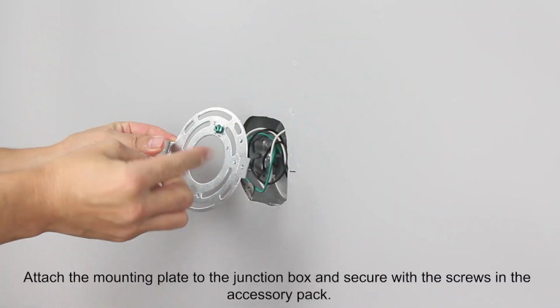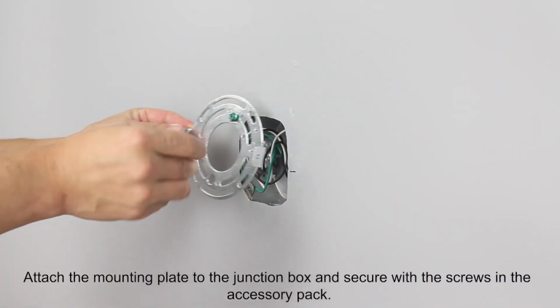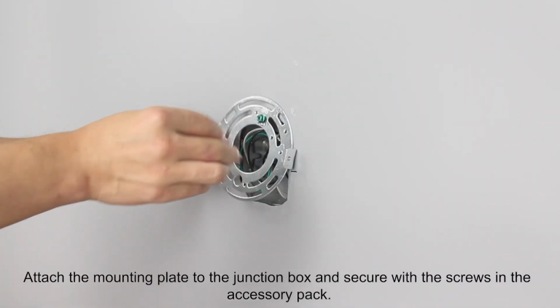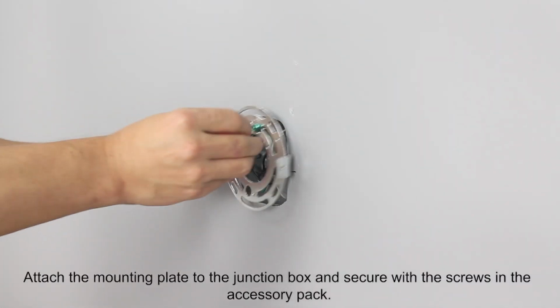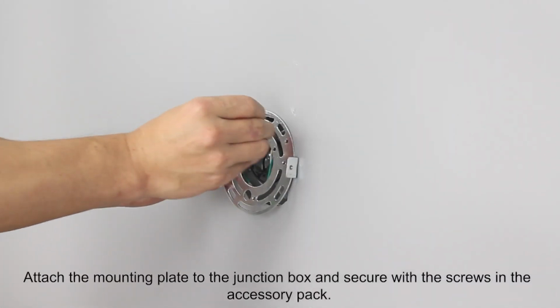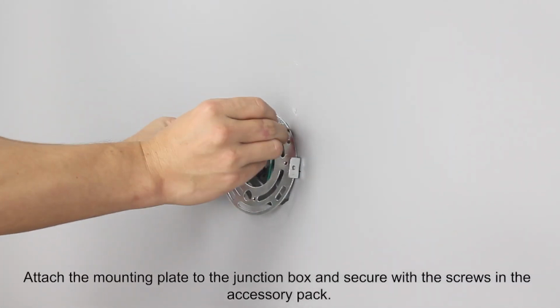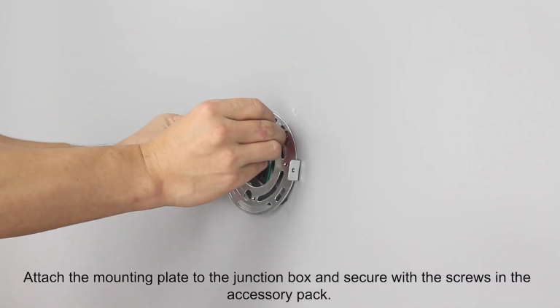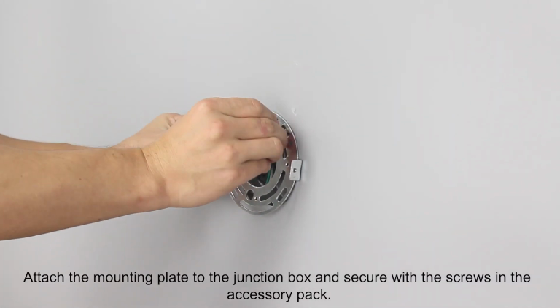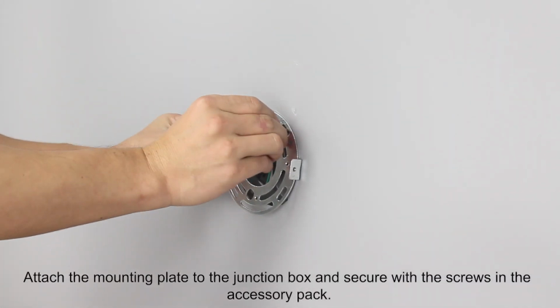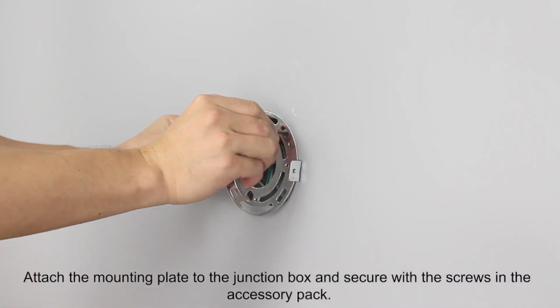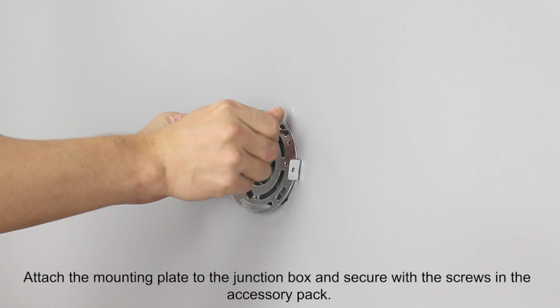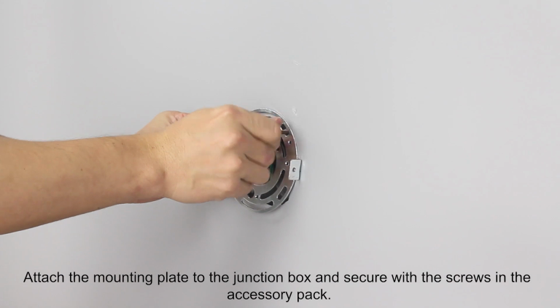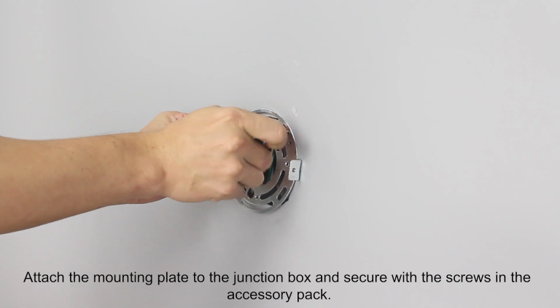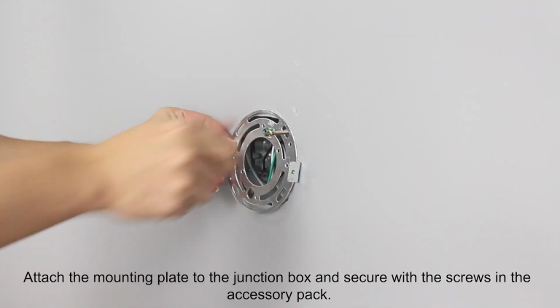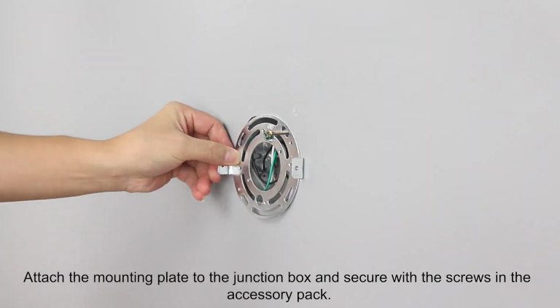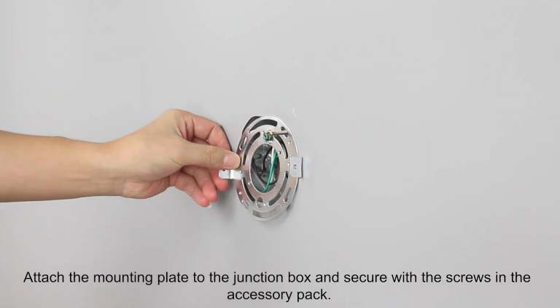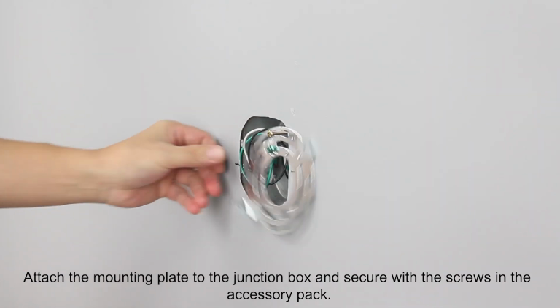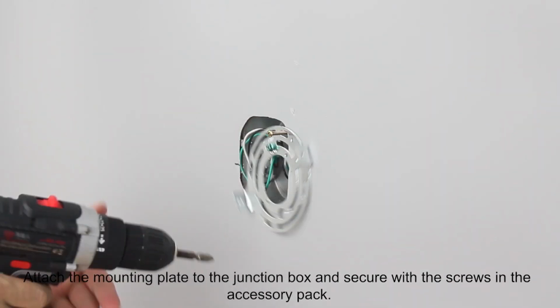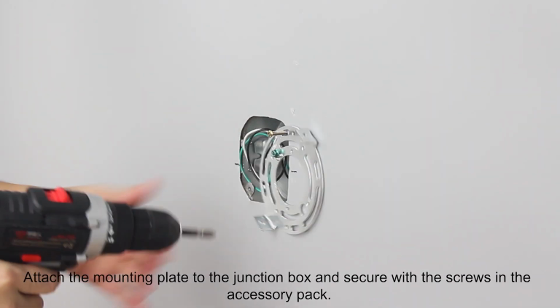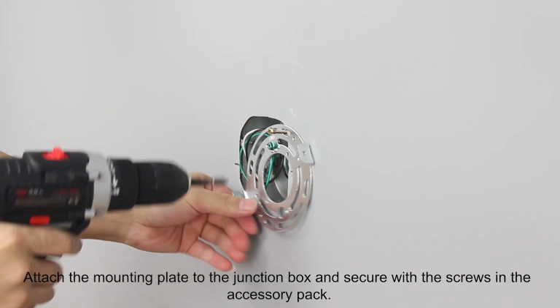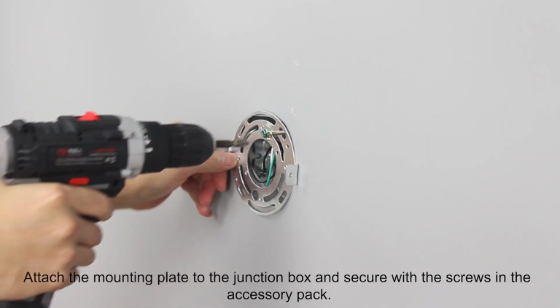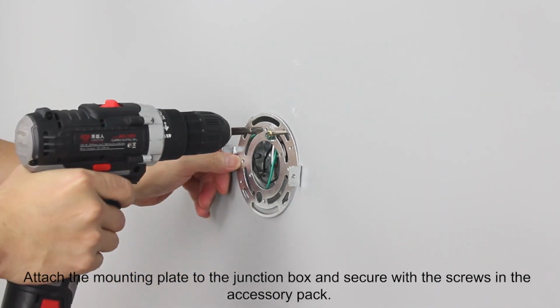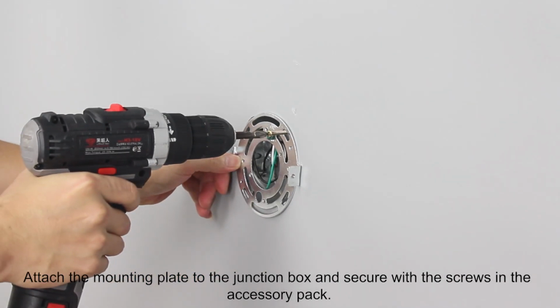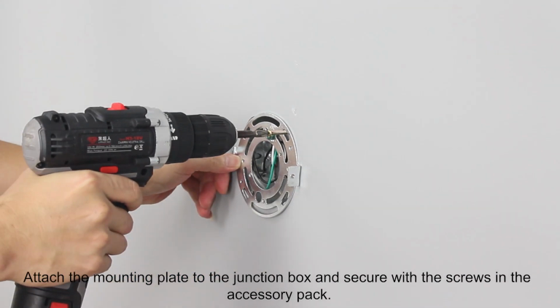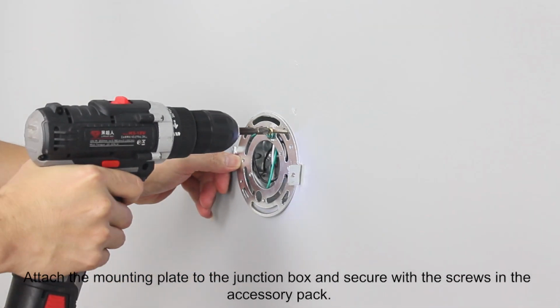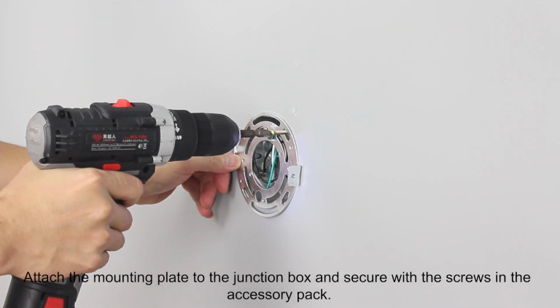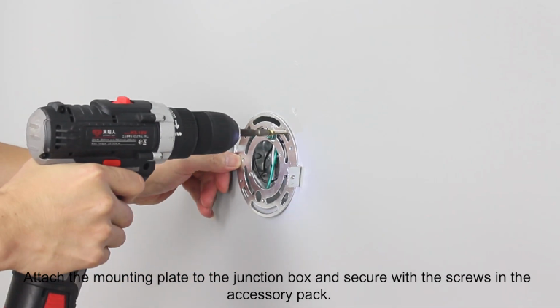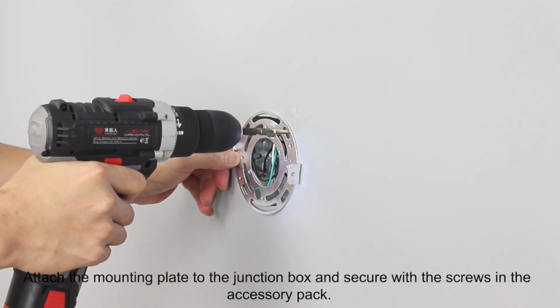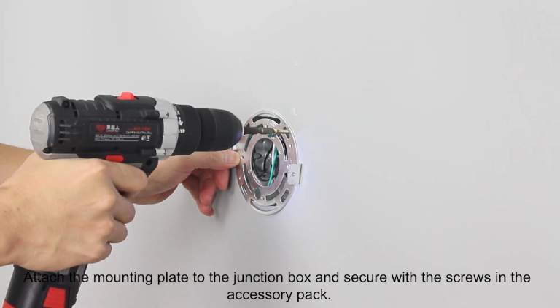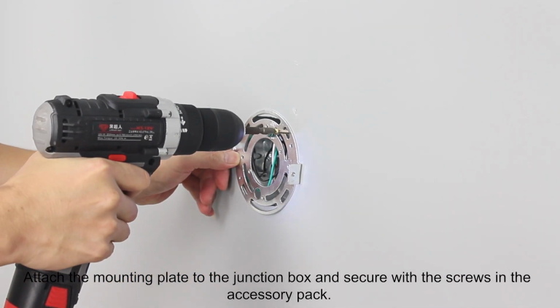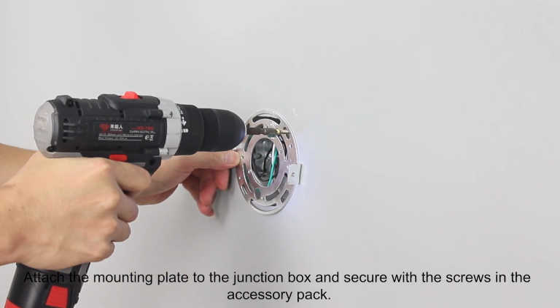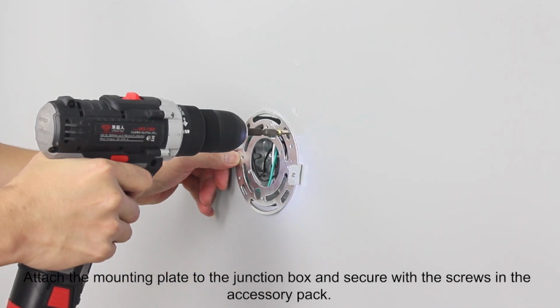Attach the mounting plate to the junction box and secure with the screws in the accessory pack.